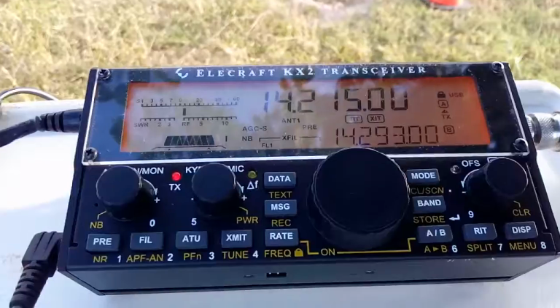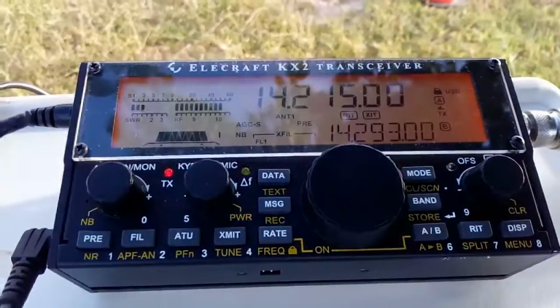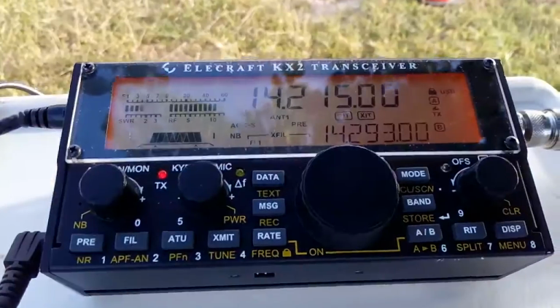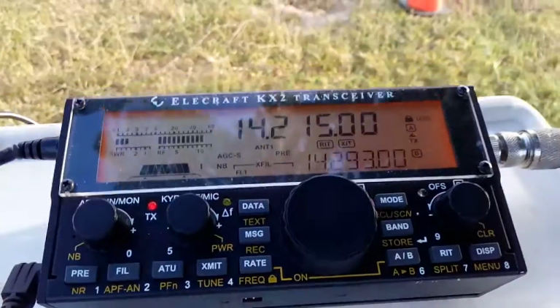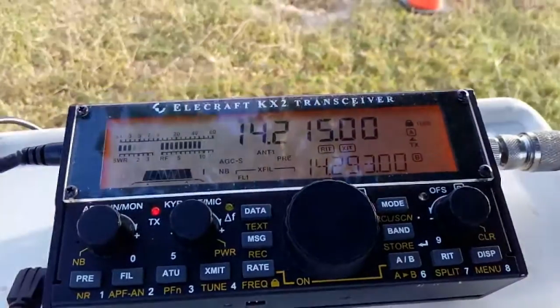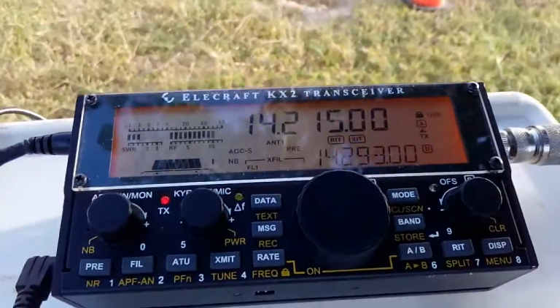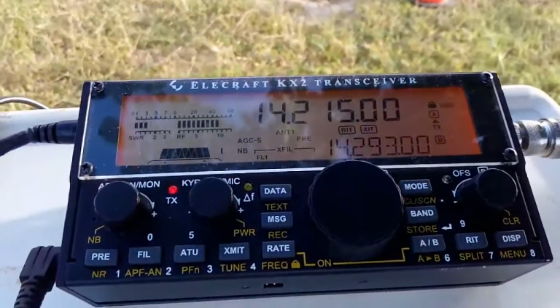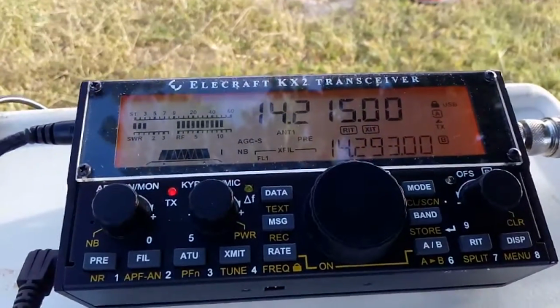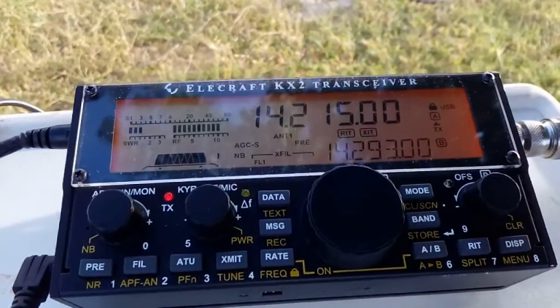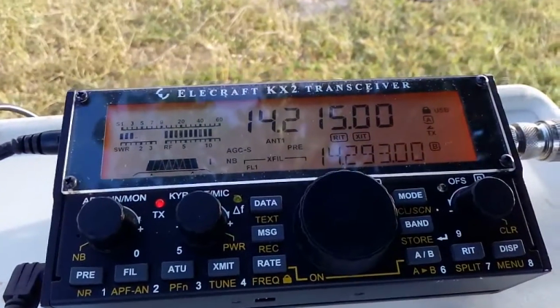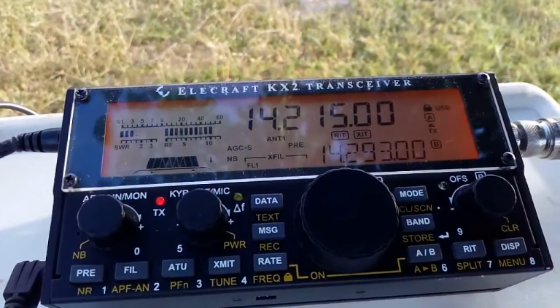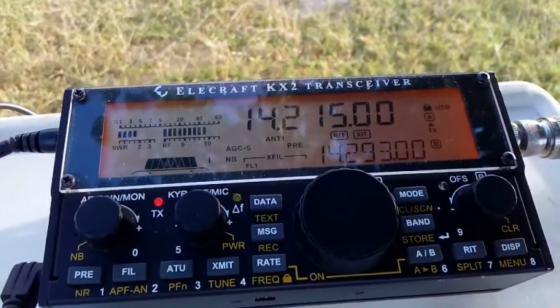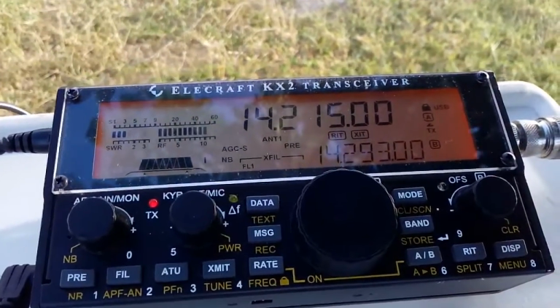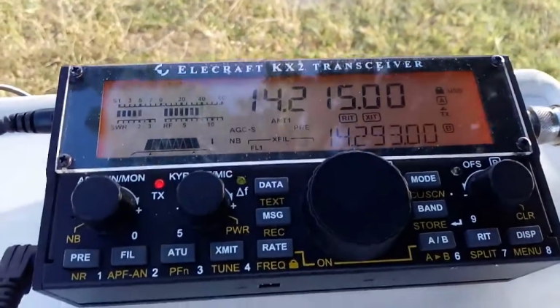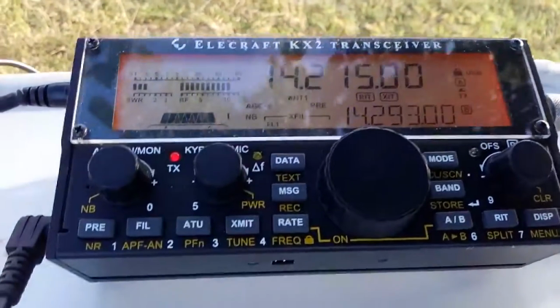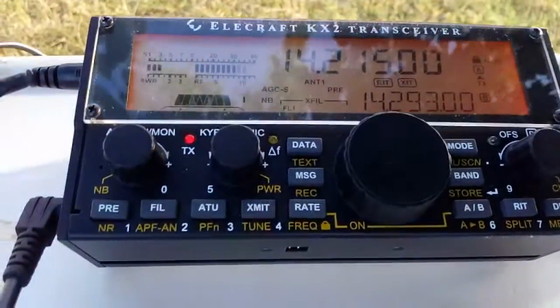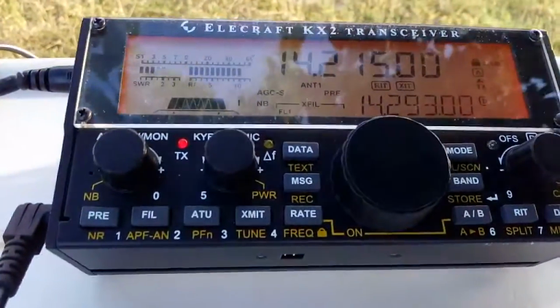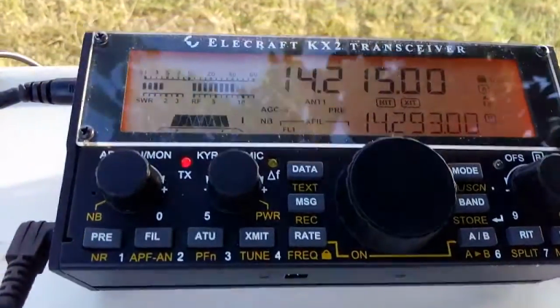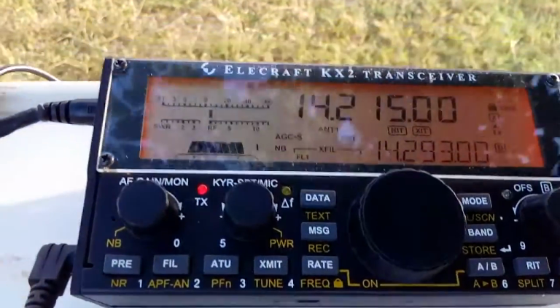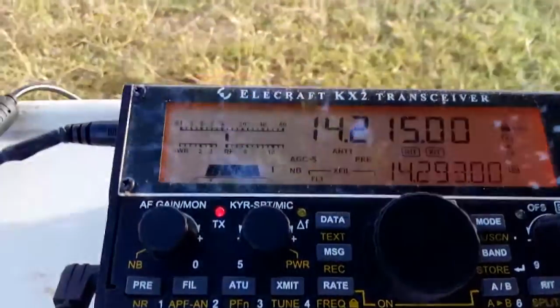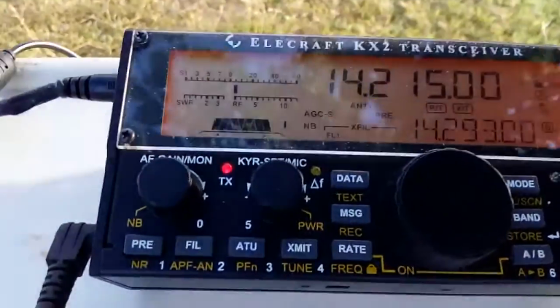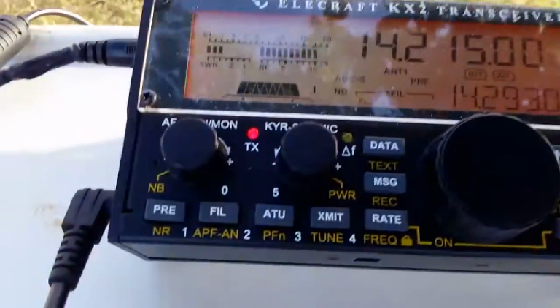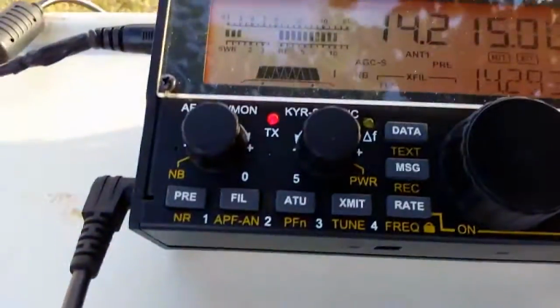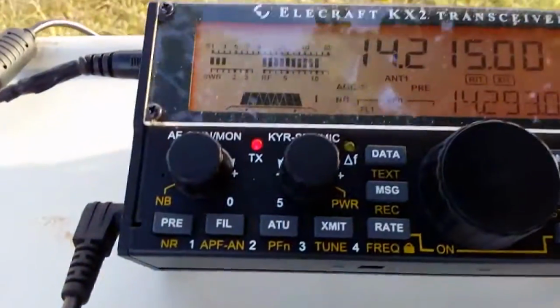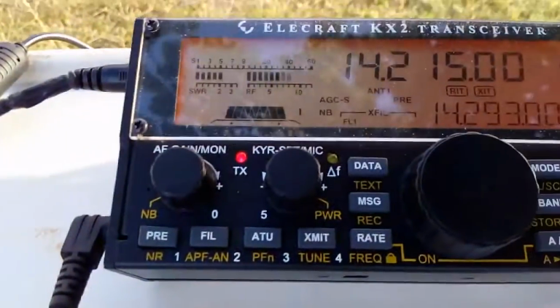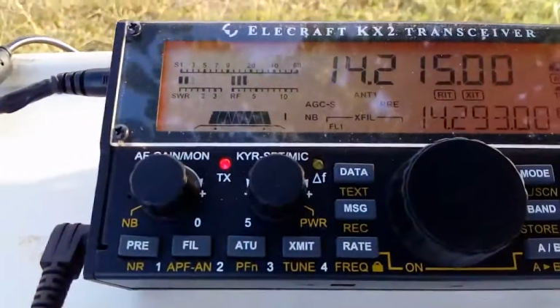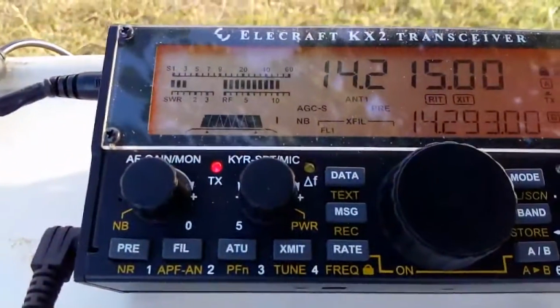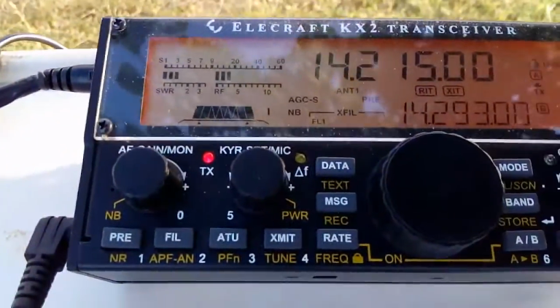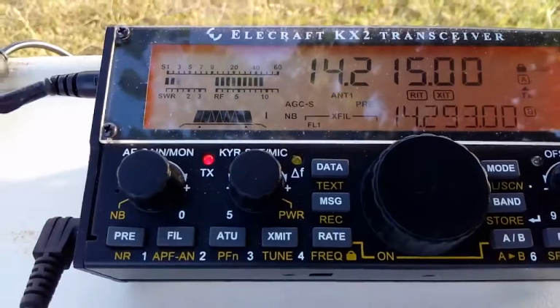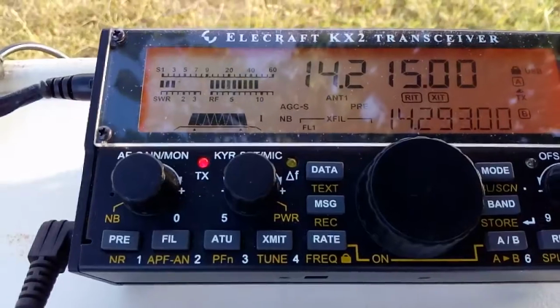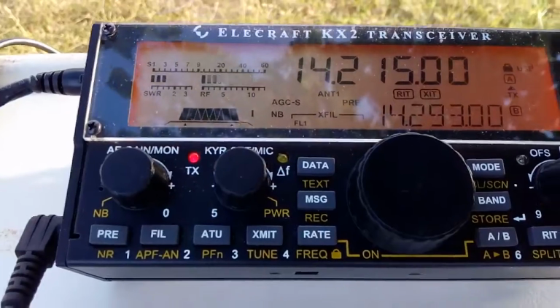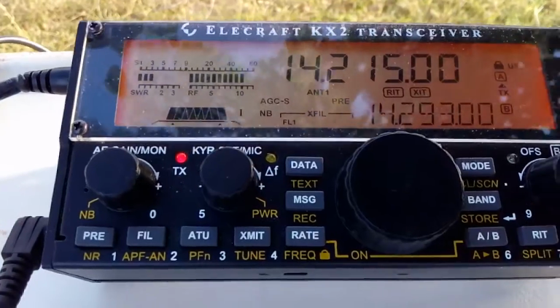Okie dokie, here we go. Alpha Echo 7 Kilo India, Joliet 69 Zulu.